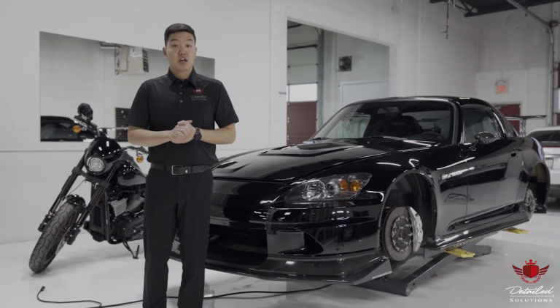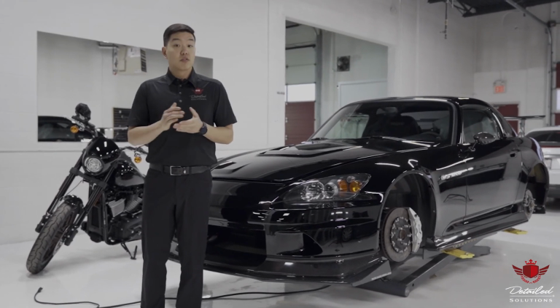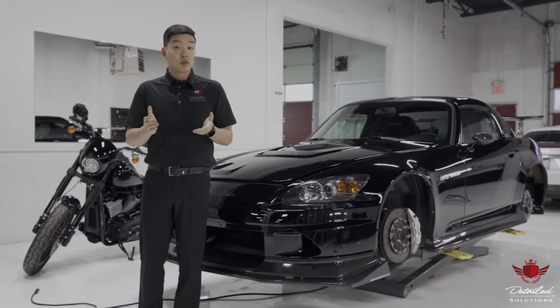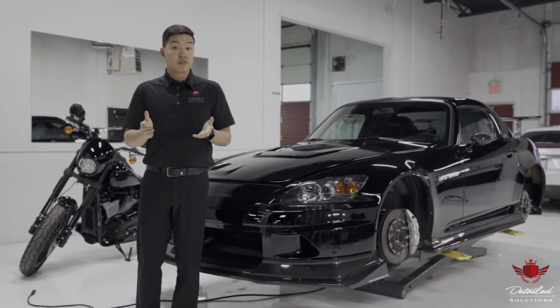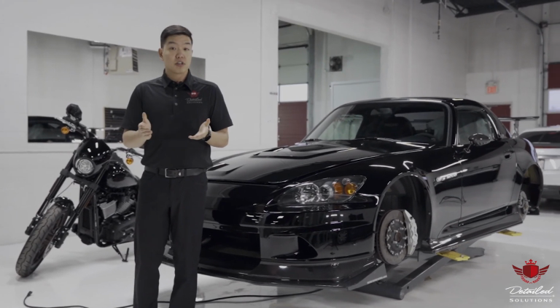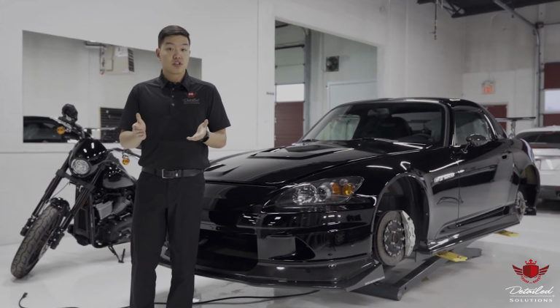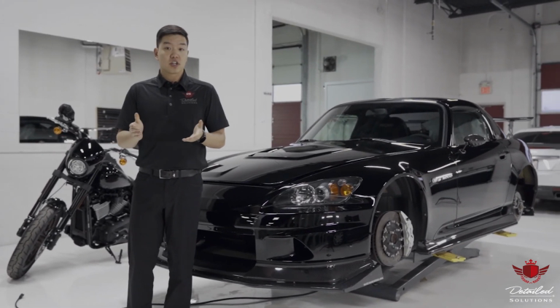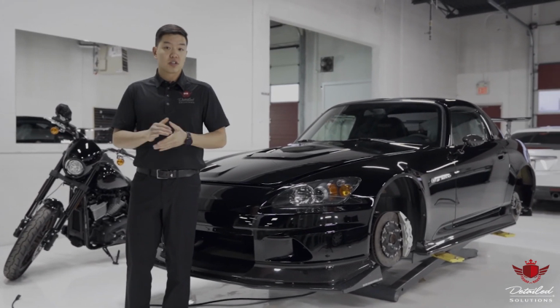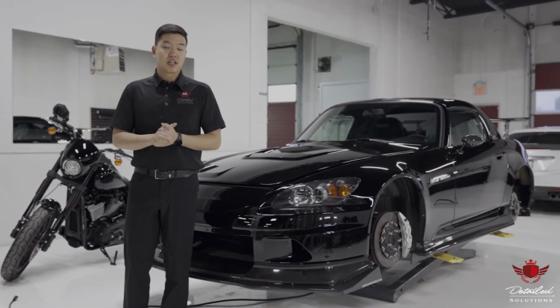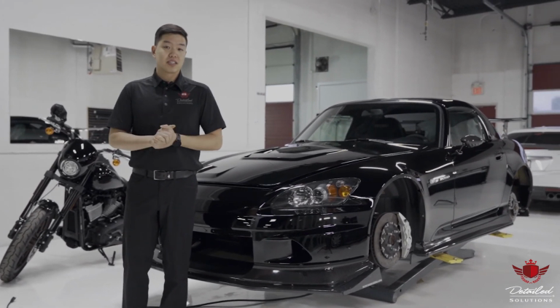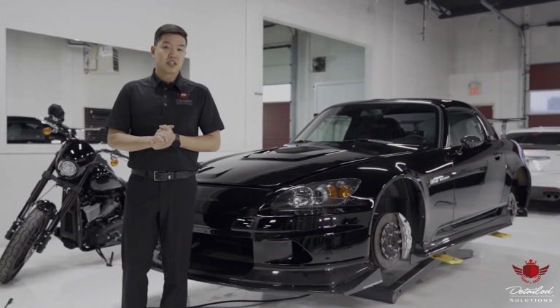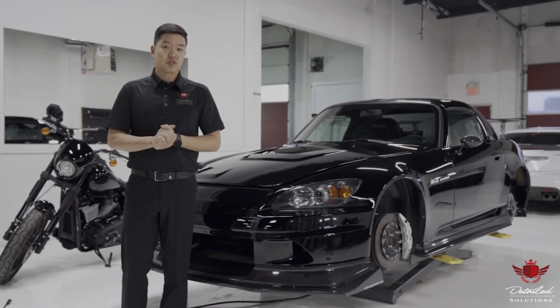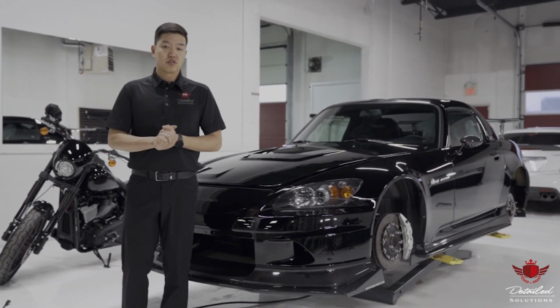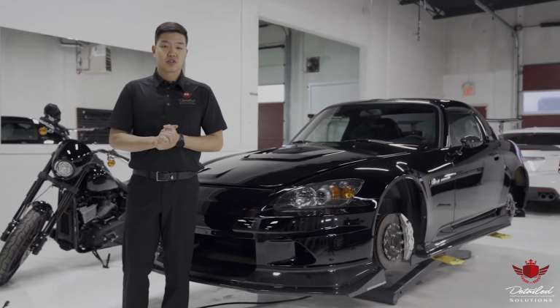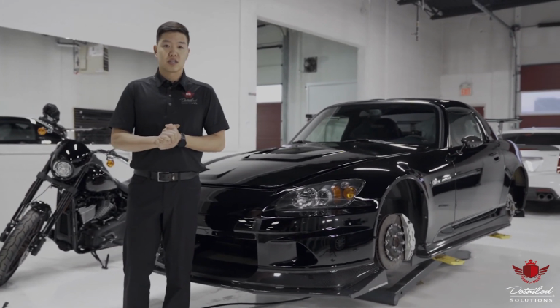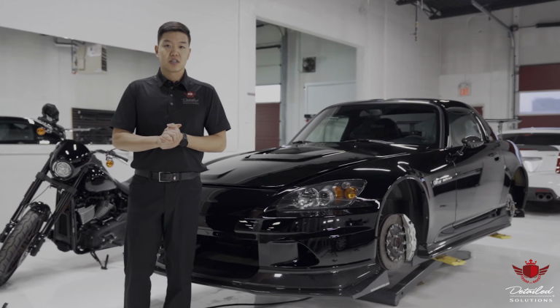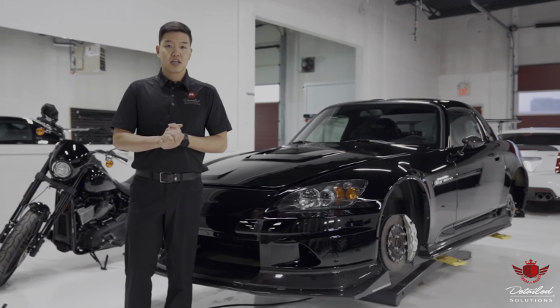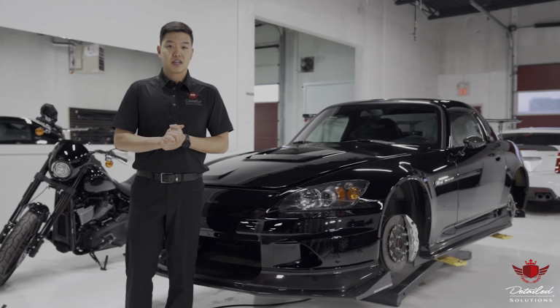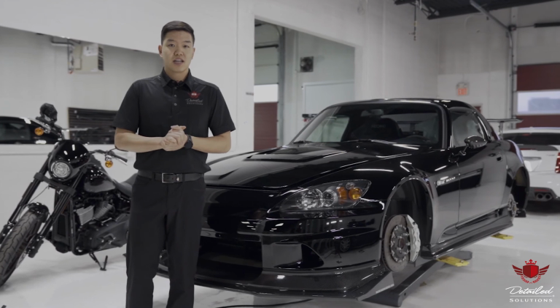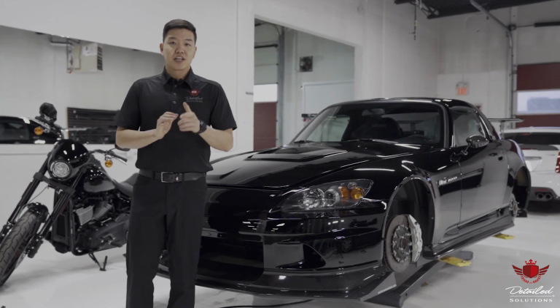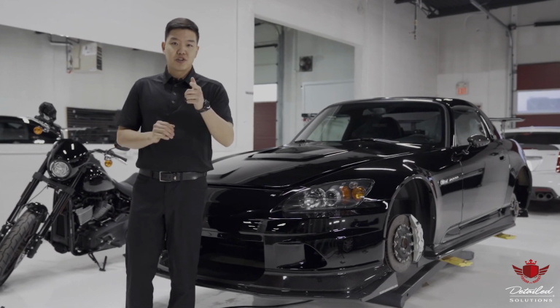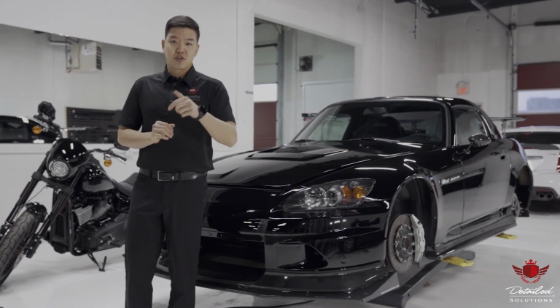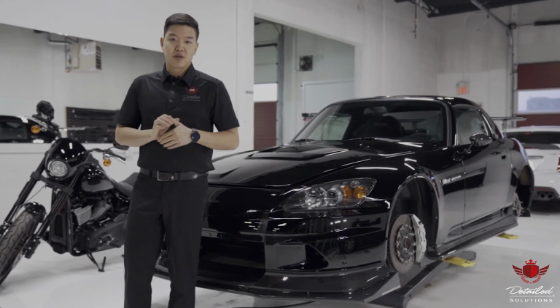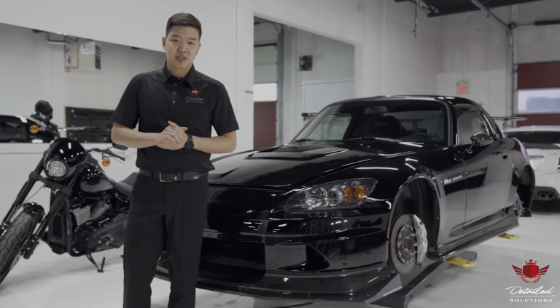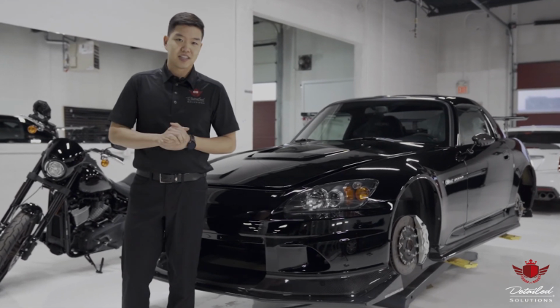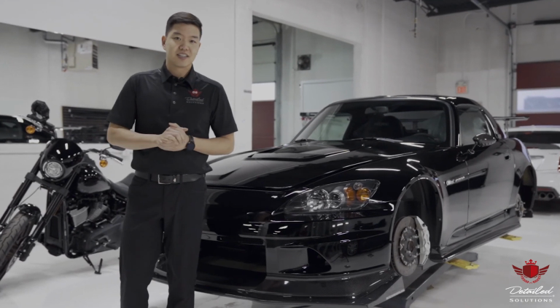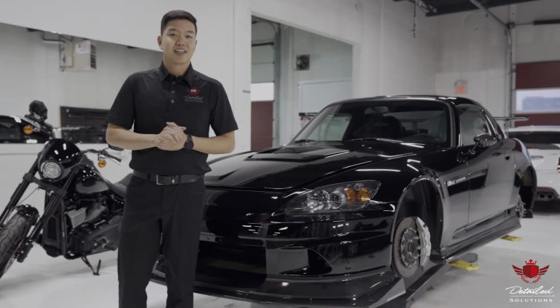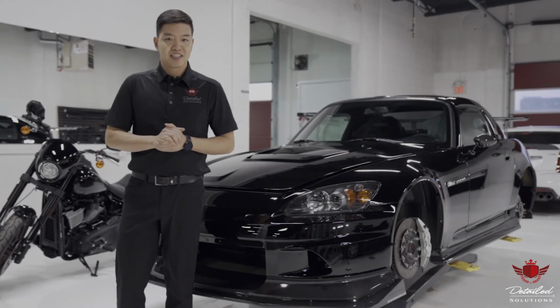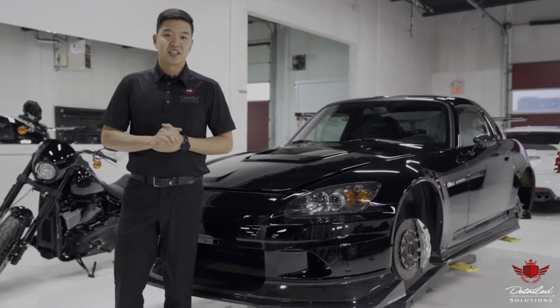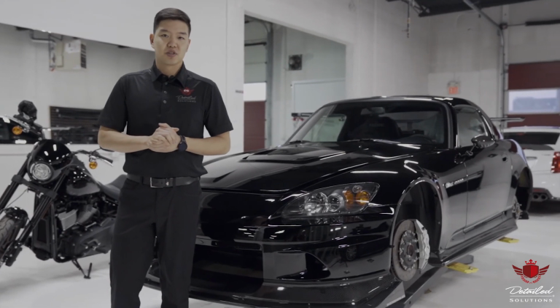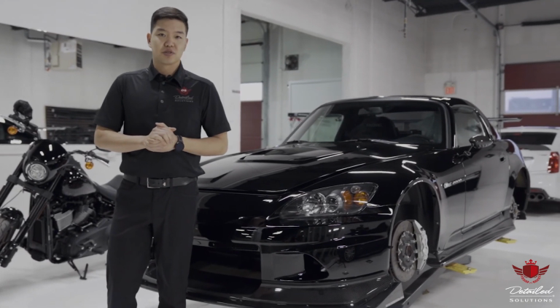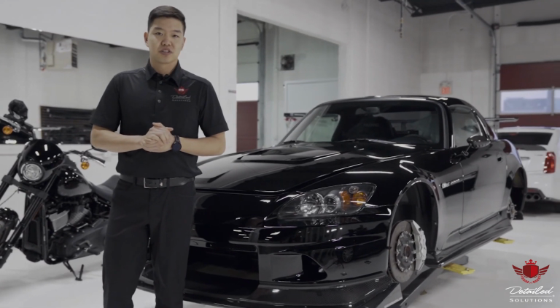For more information, check us out at DetailedSolutions.ca. Get your car protected at Detailed Solutions.